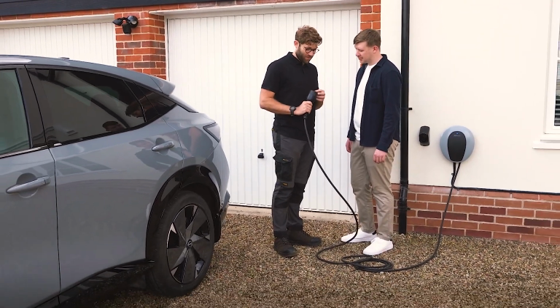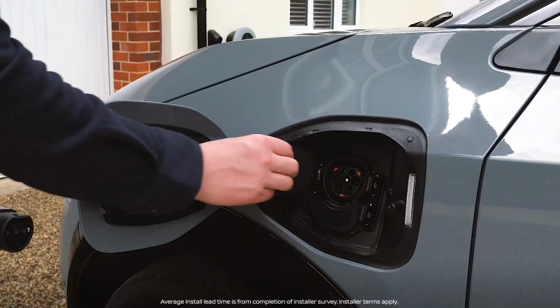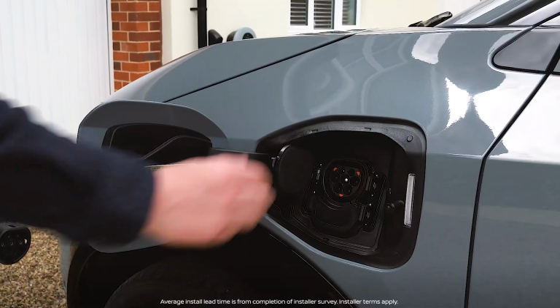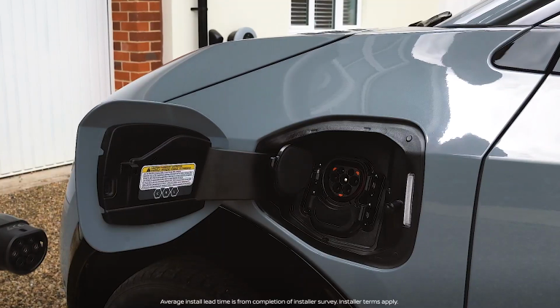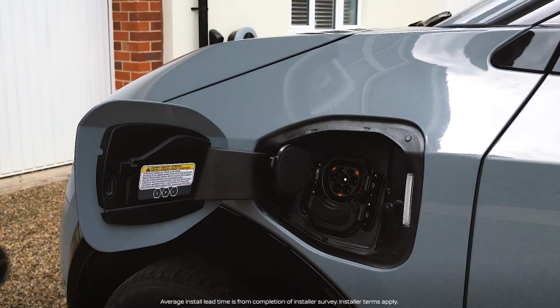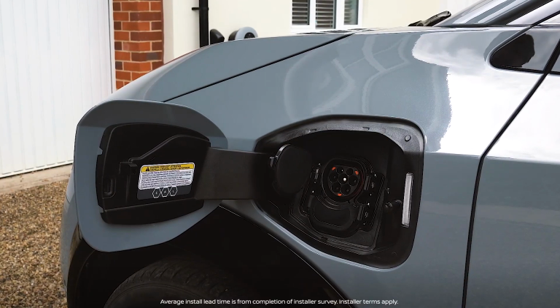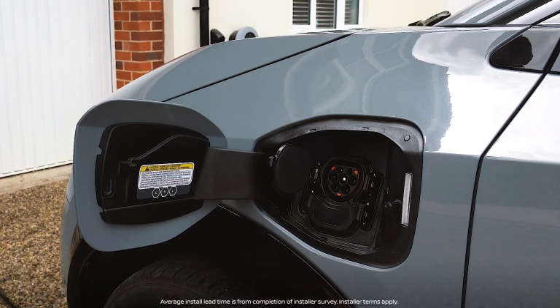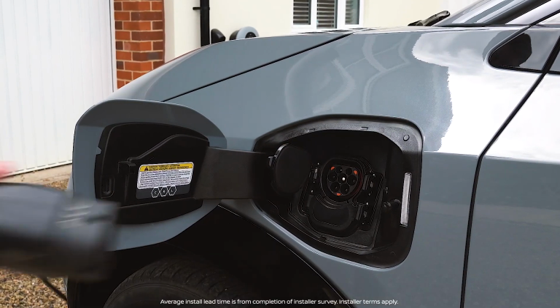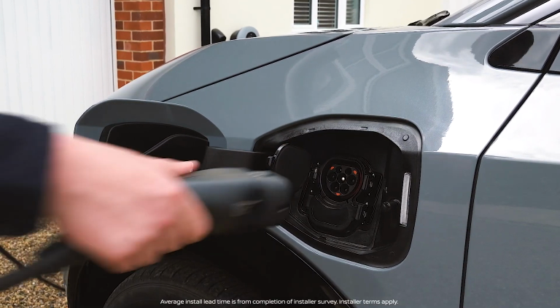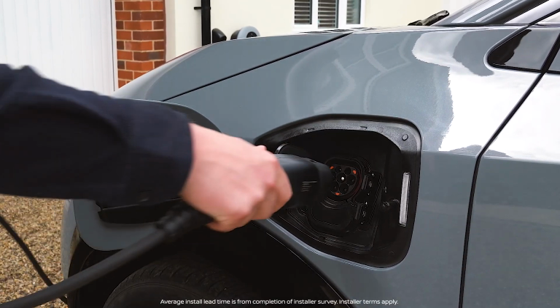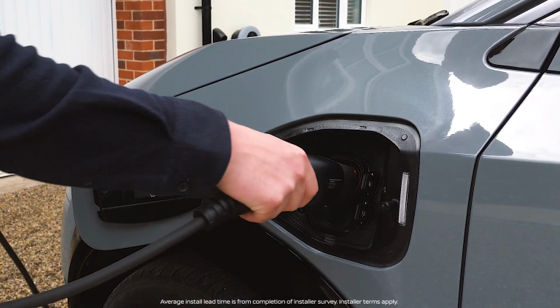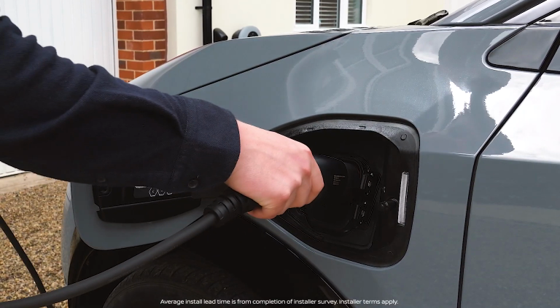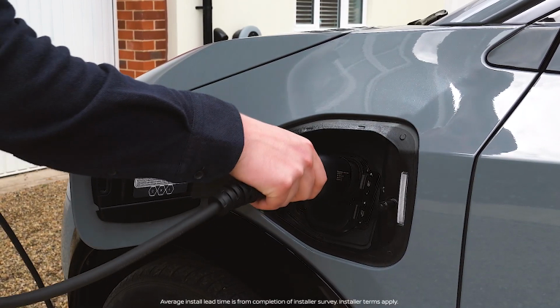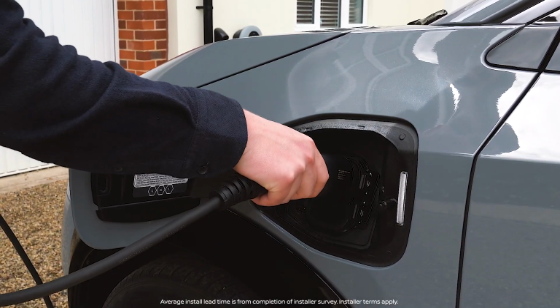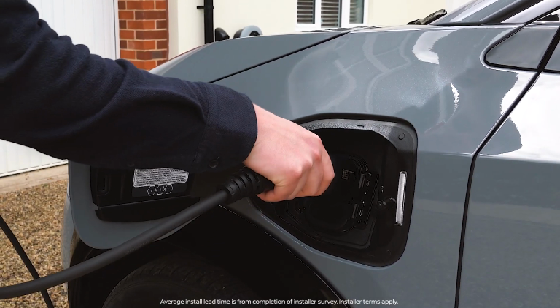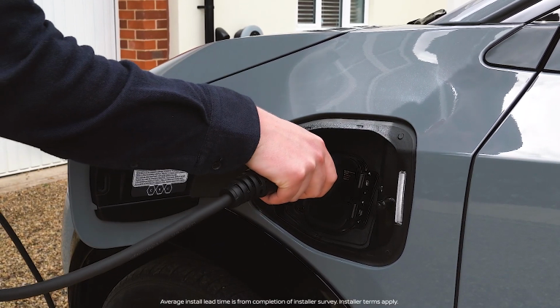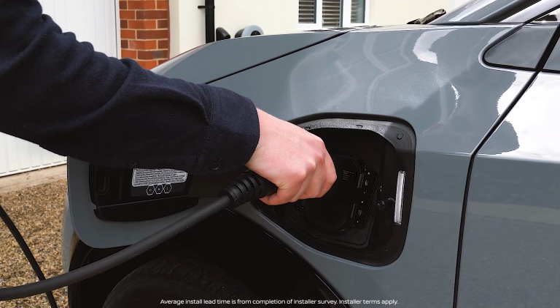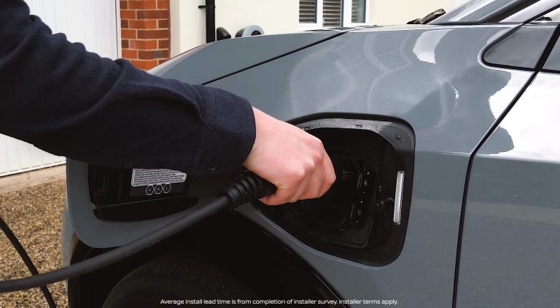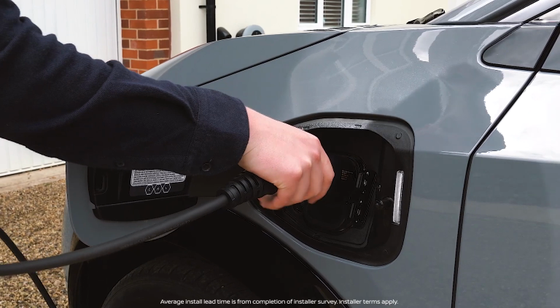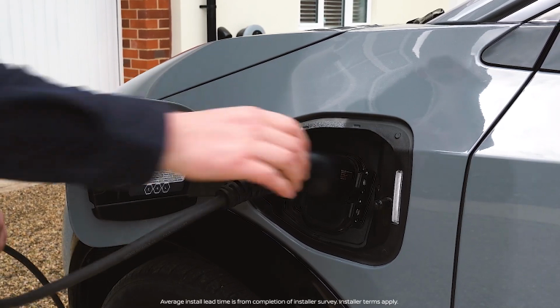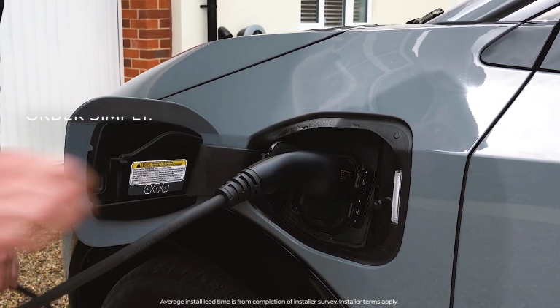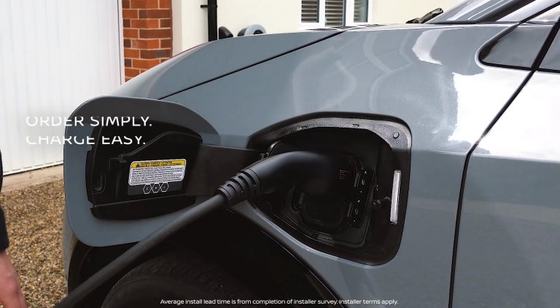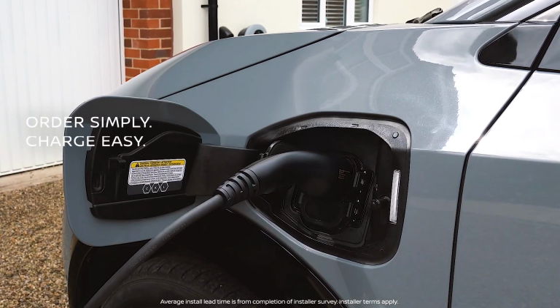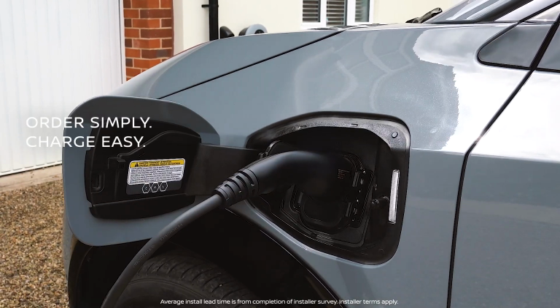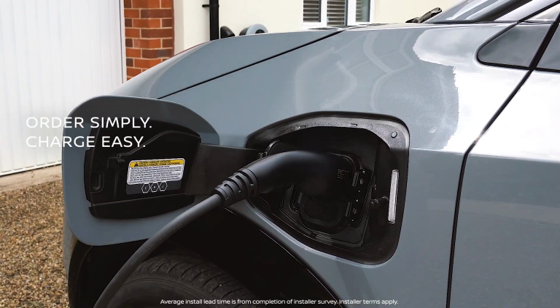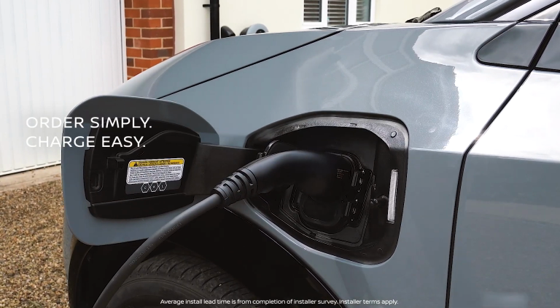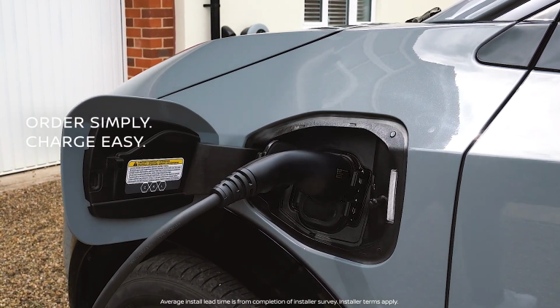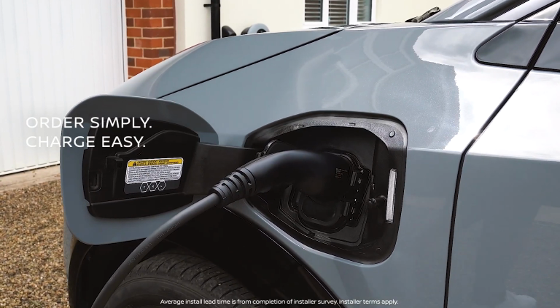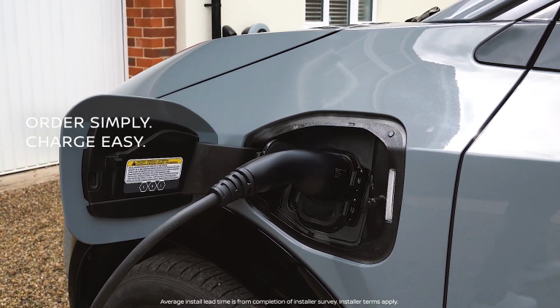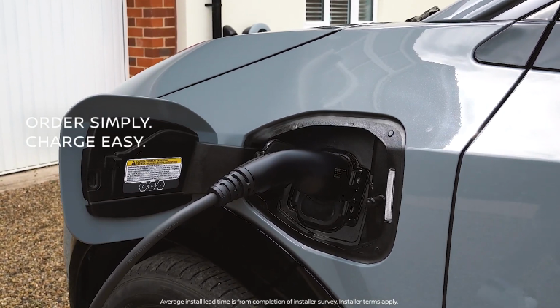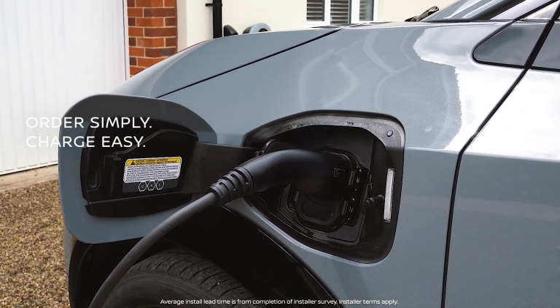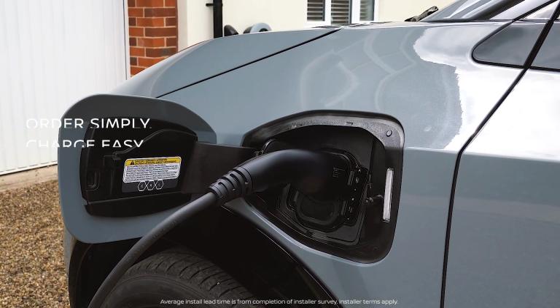To order, just ask your local Nissan dealer. Order simply, charge easy.